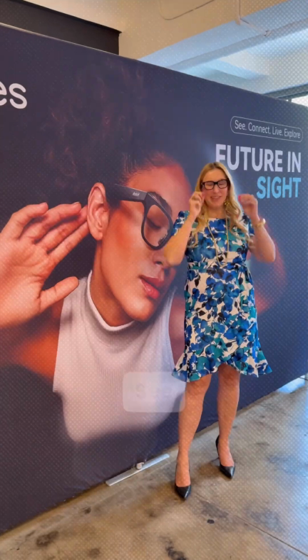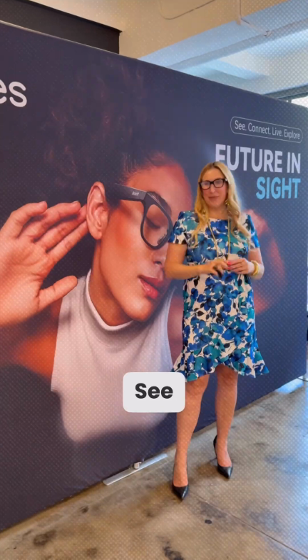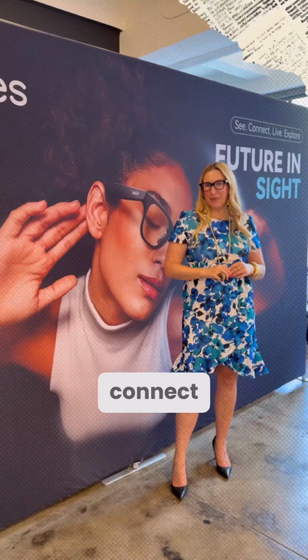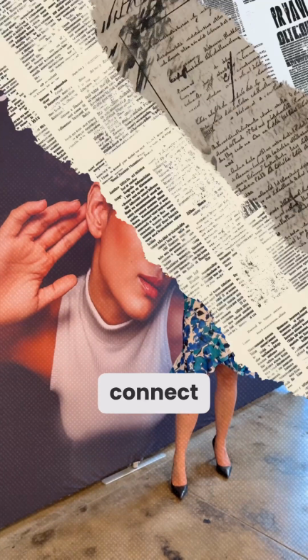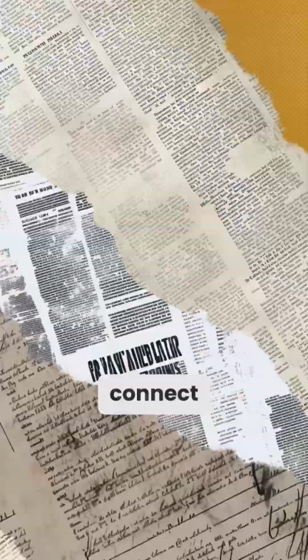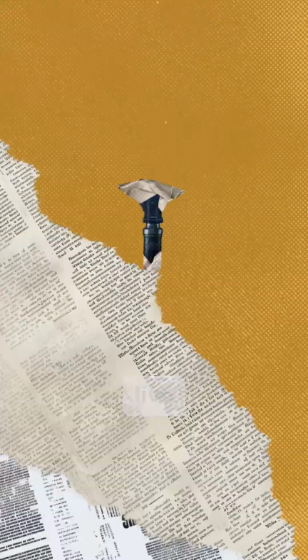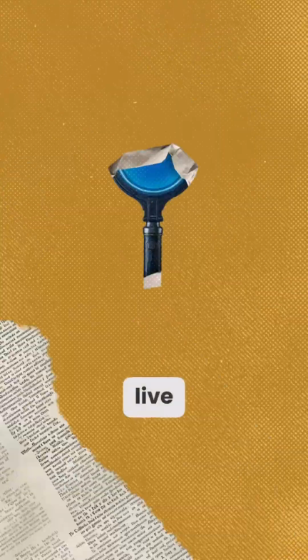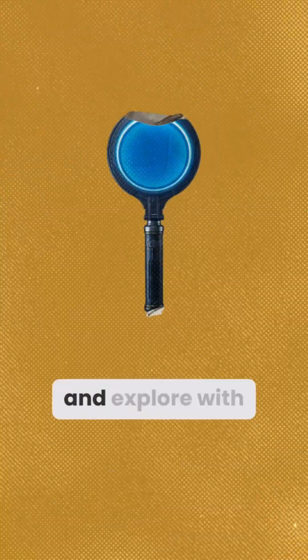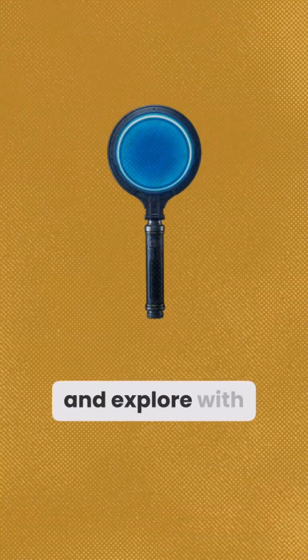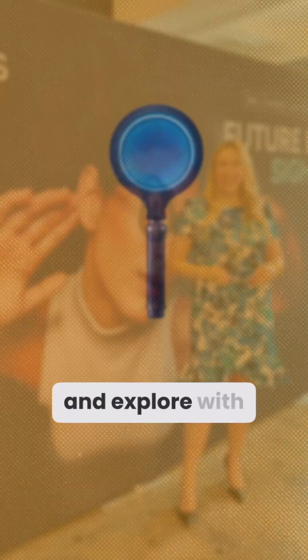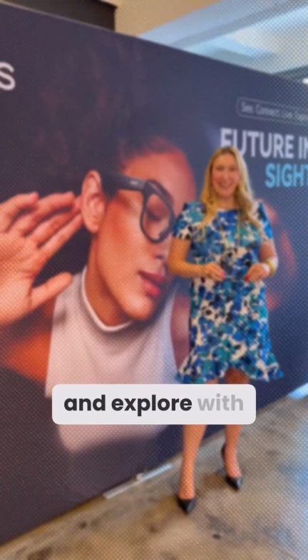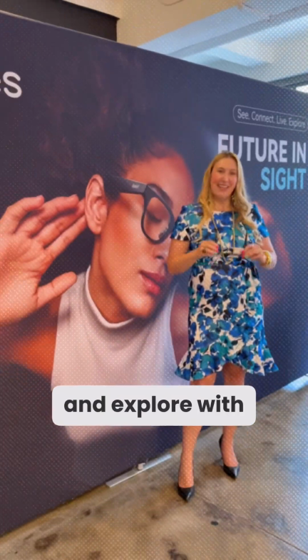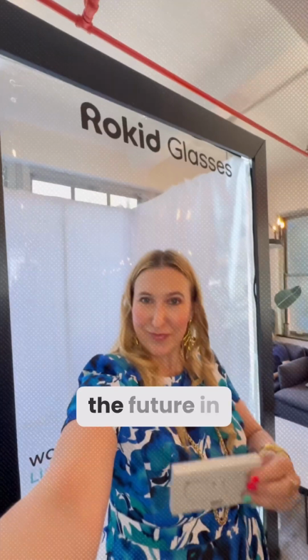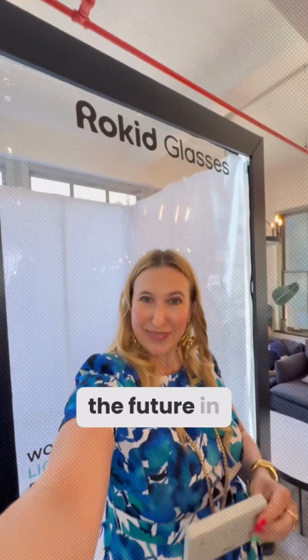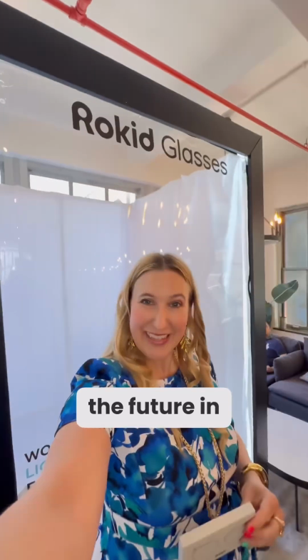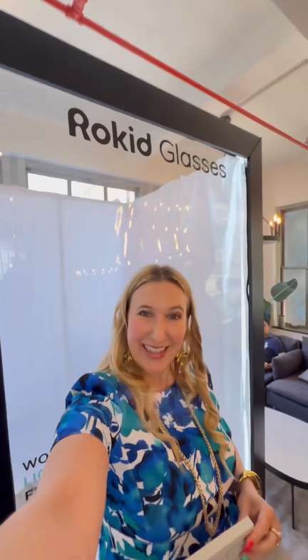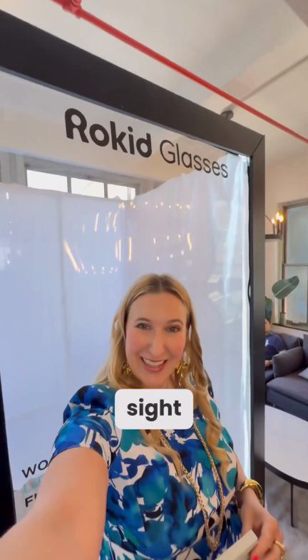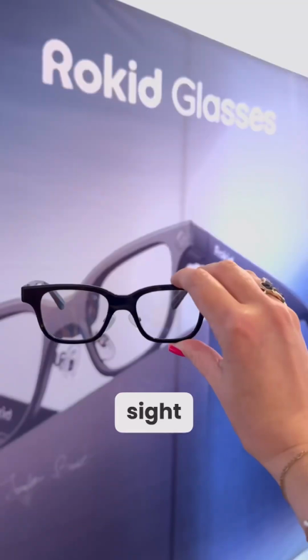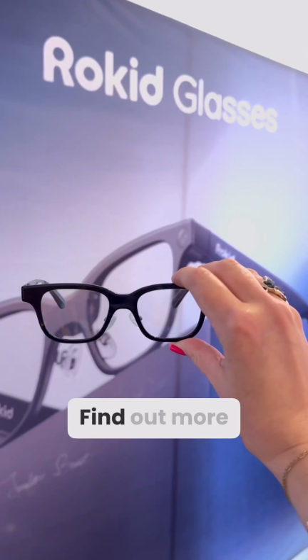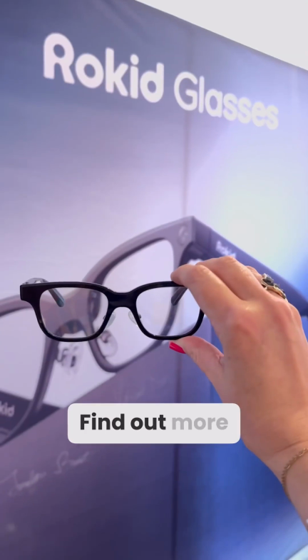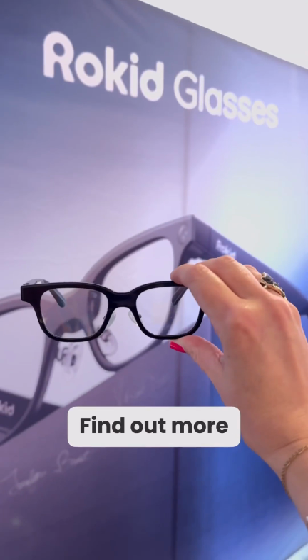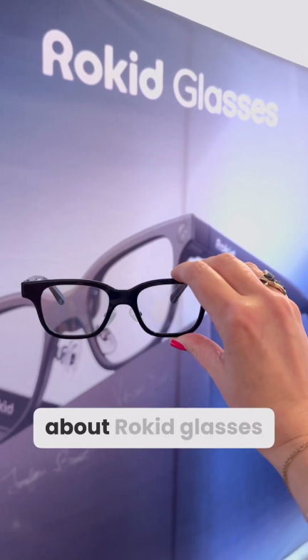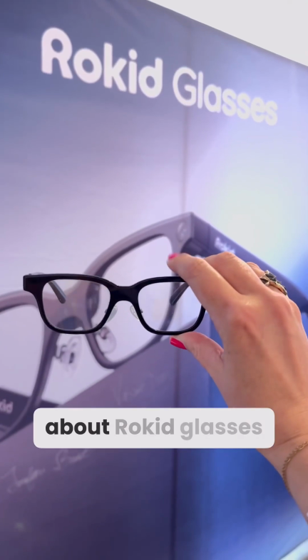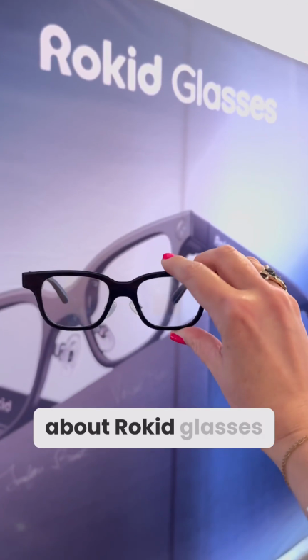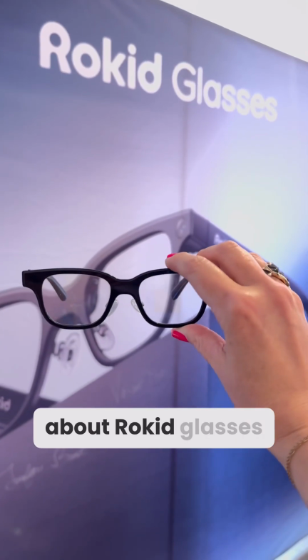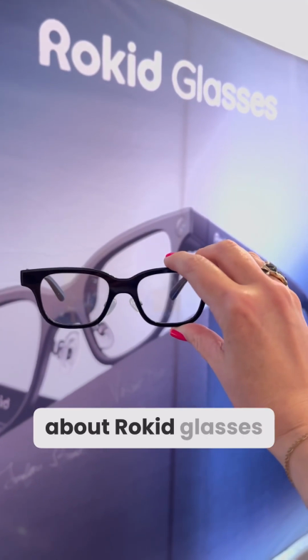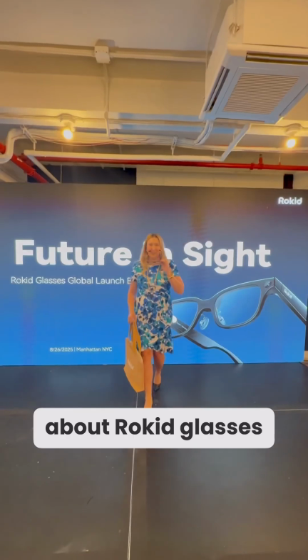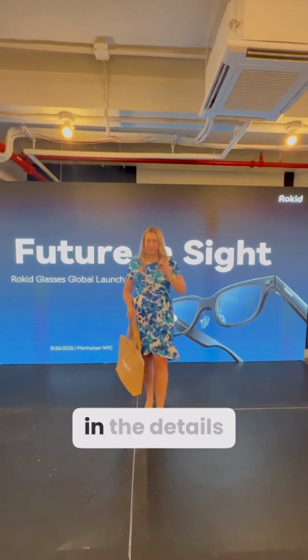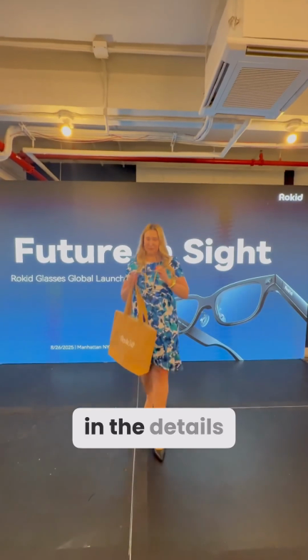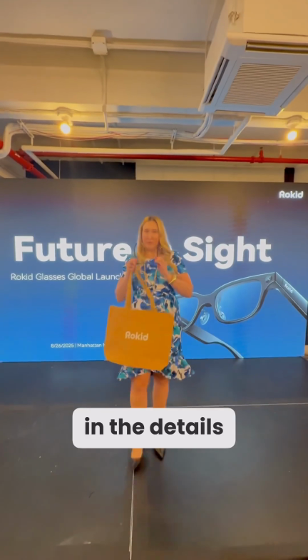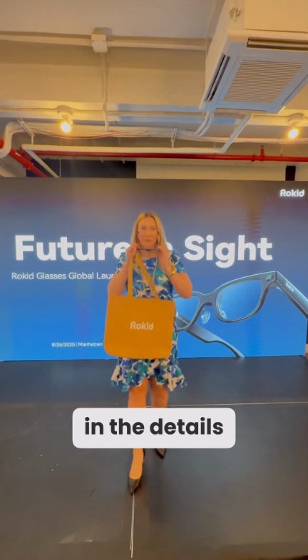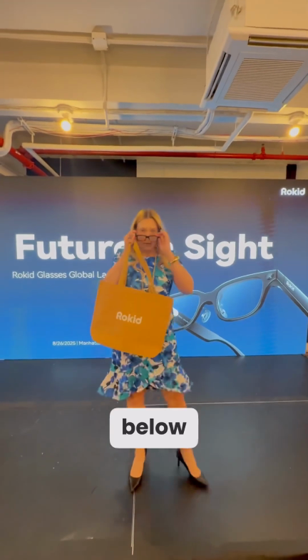See, connect, live, and explore with a future in sight. Find out more about Rokid glasses in the details below.